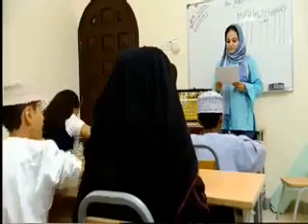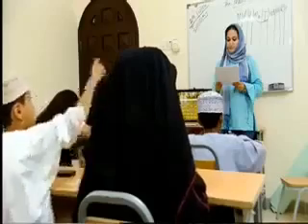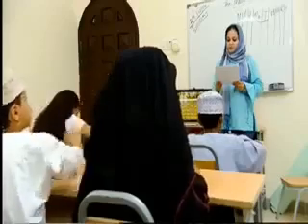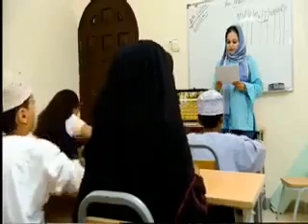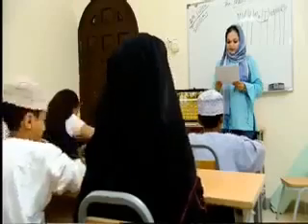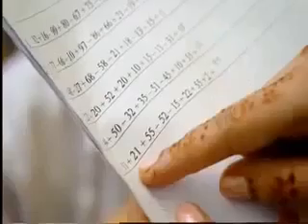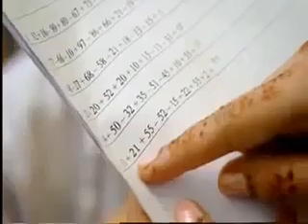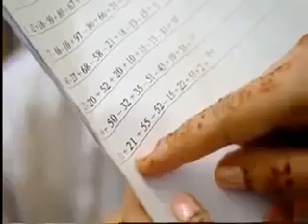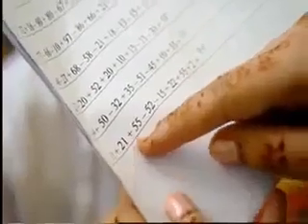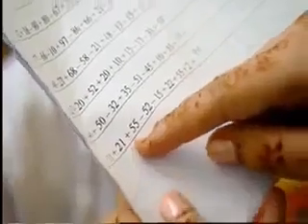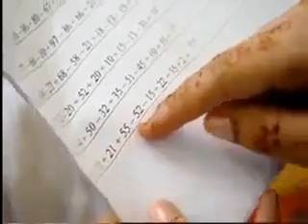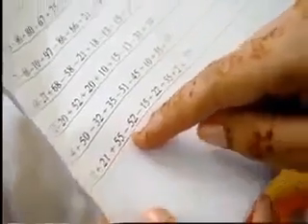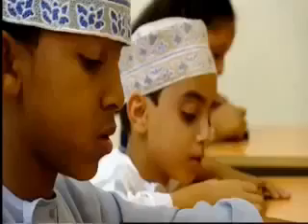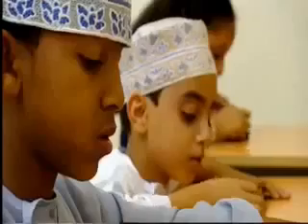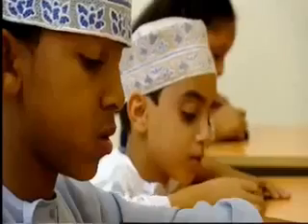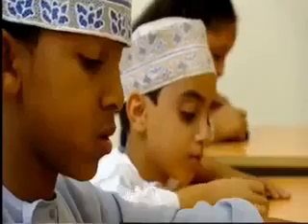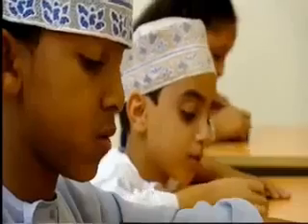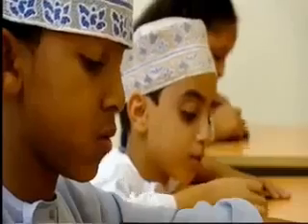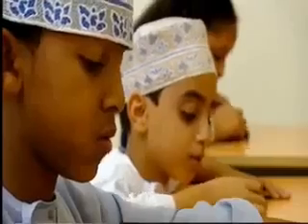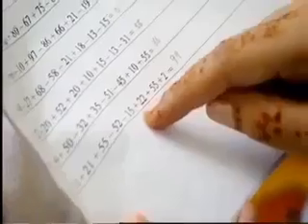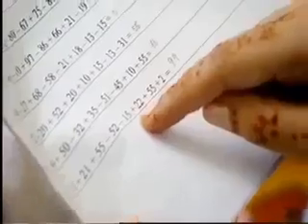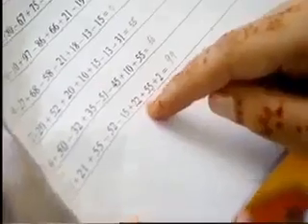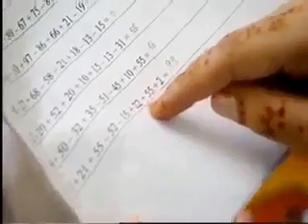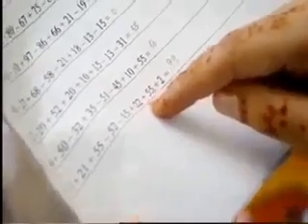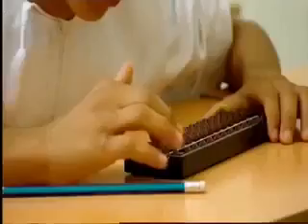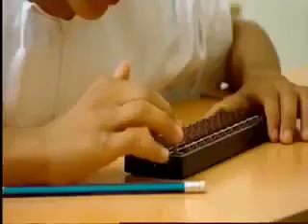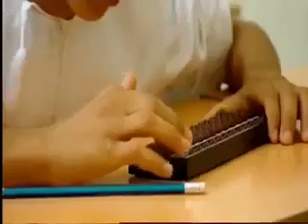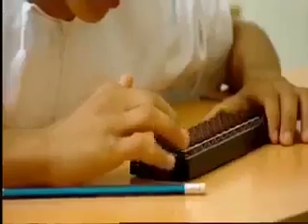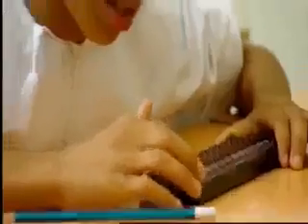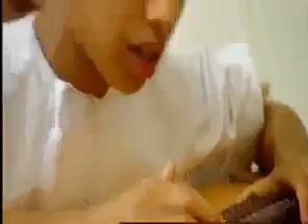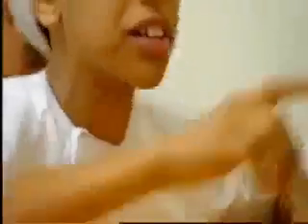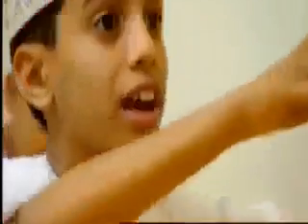18, 80, 11, 21, 55, minus 52, minus 15, 22, 55, 2. Answer. 99.